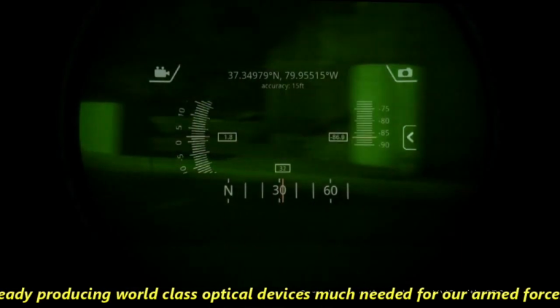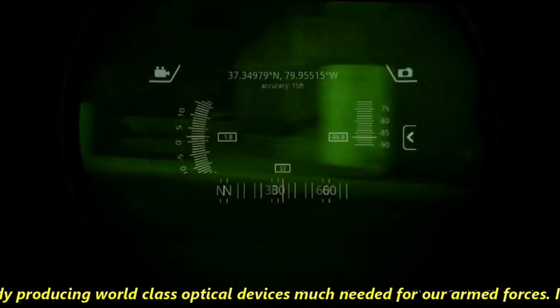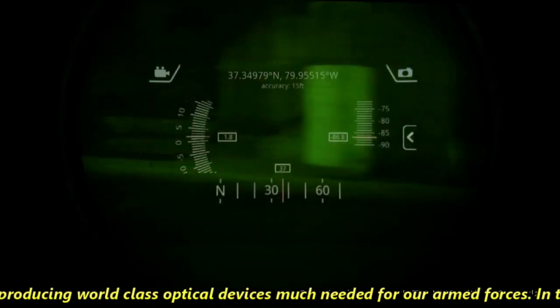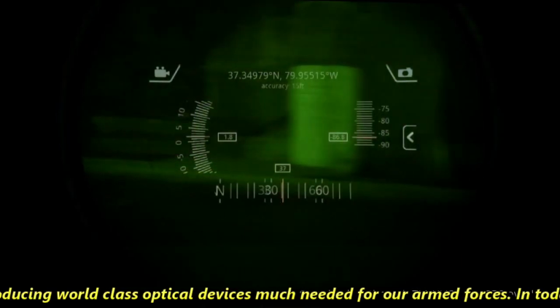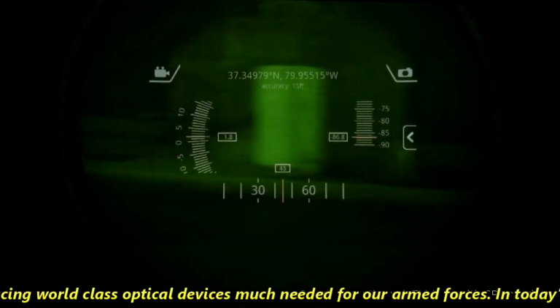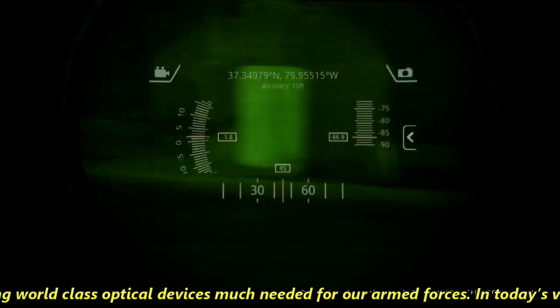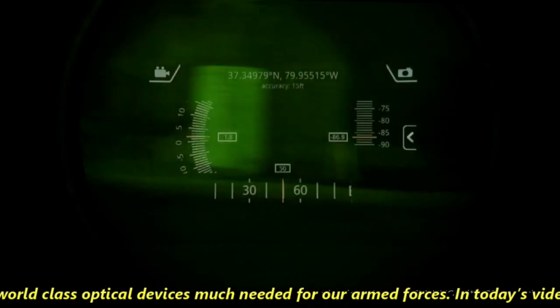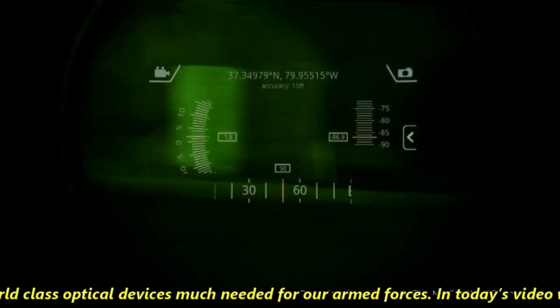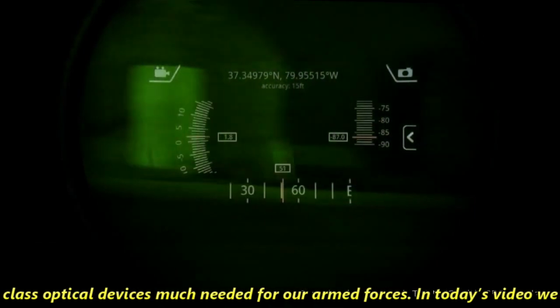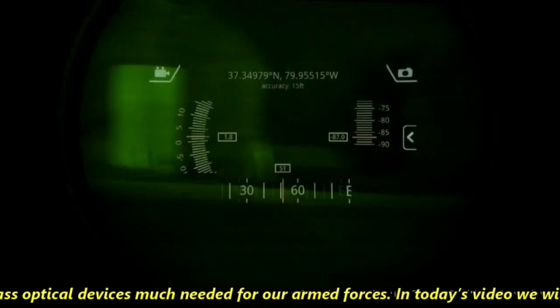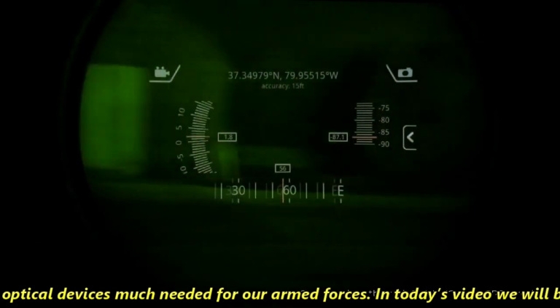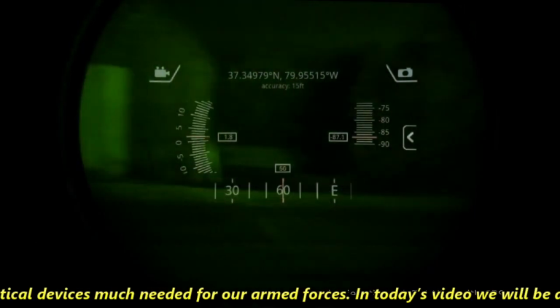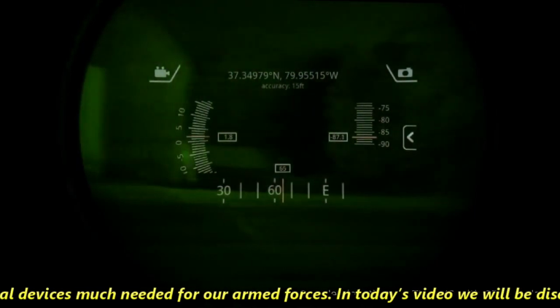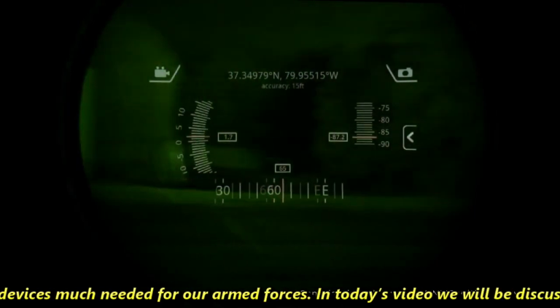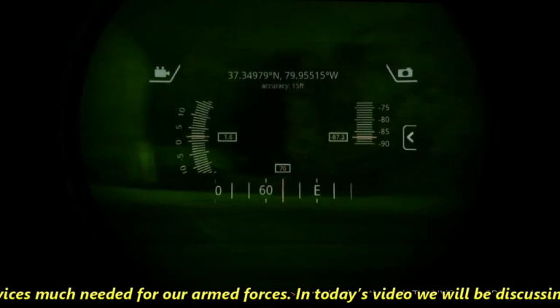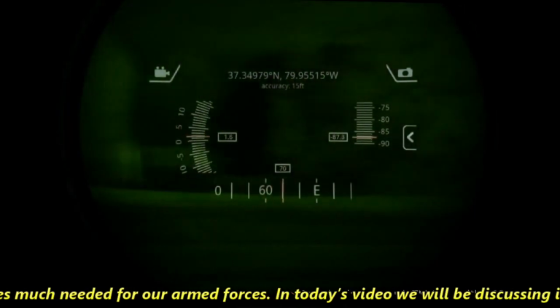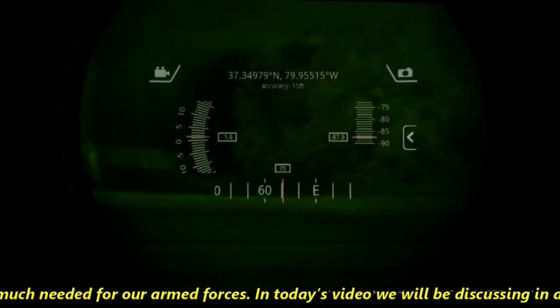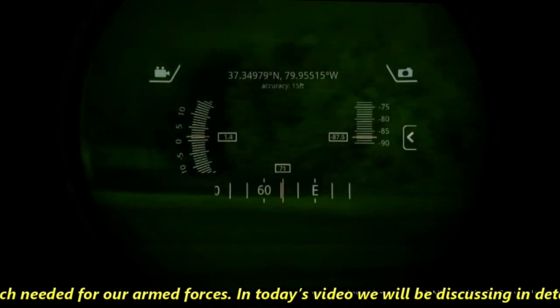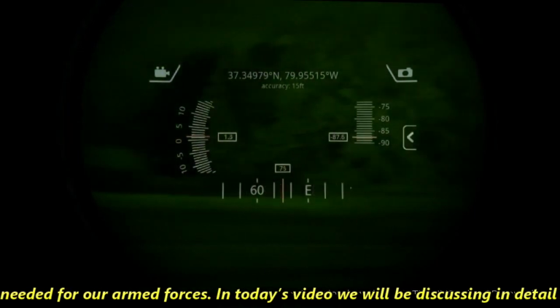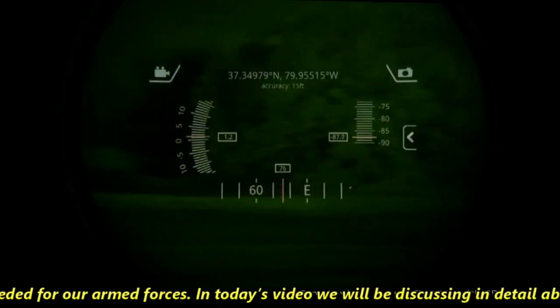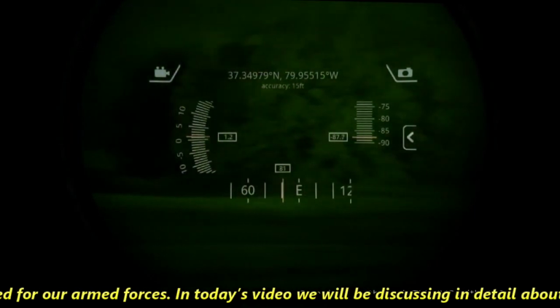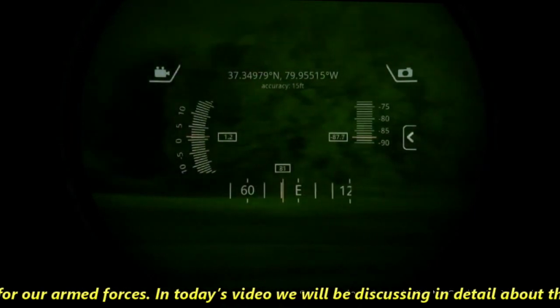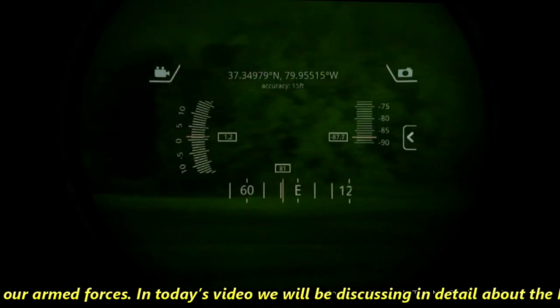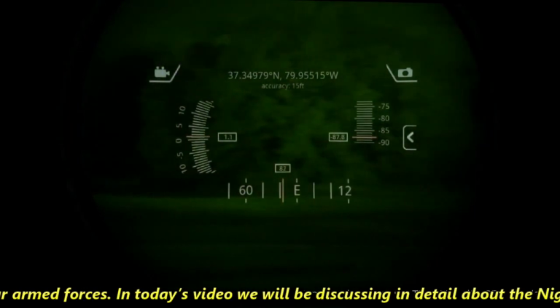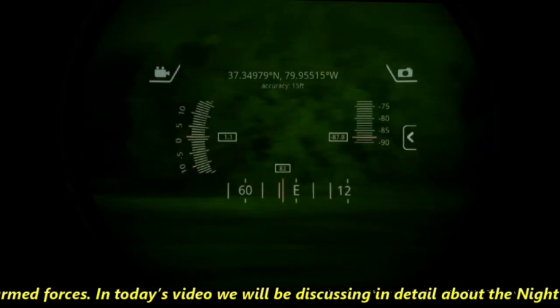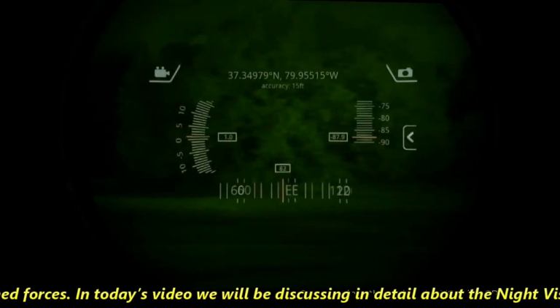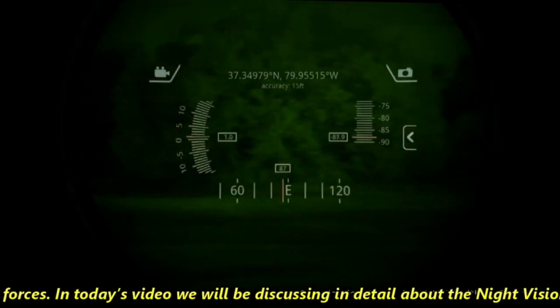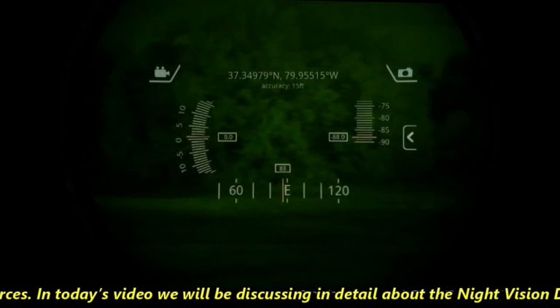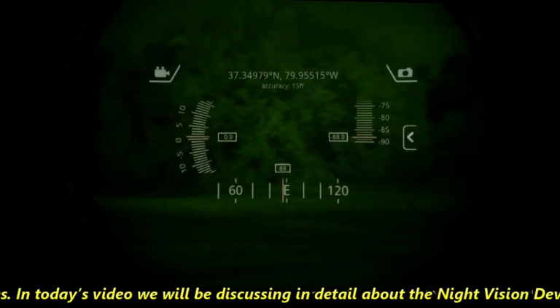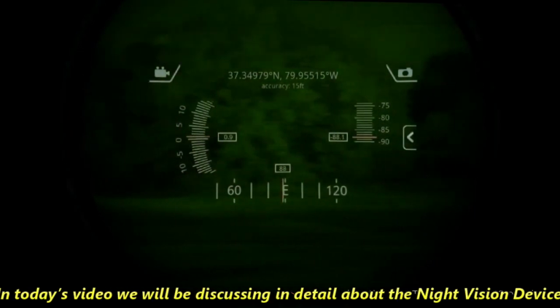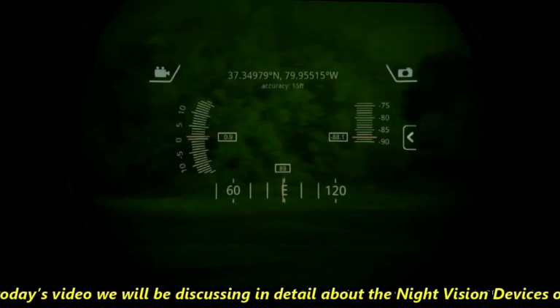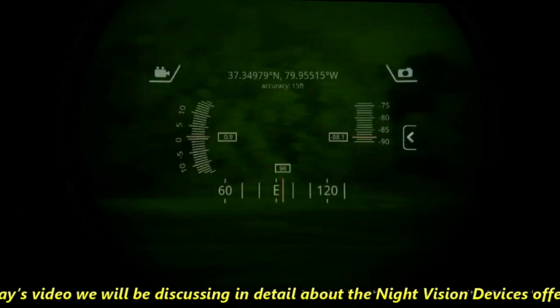In today's video, we'll be discussing in detail about the night vision devices offered by TASL. So let's get started.